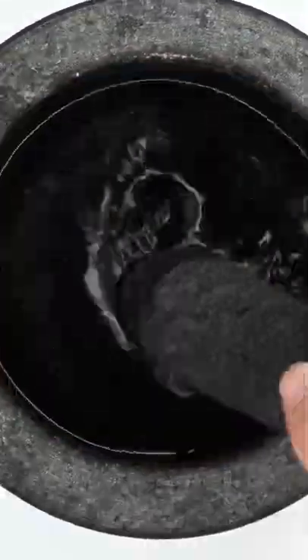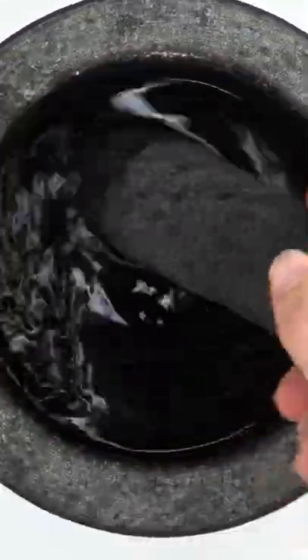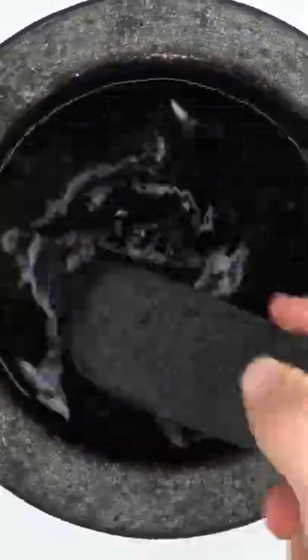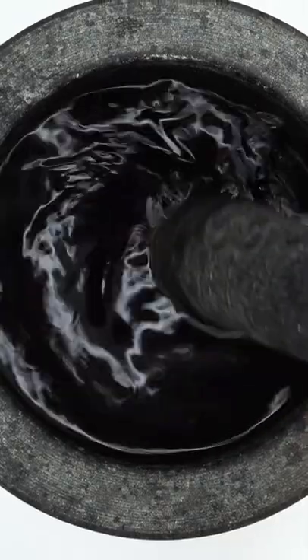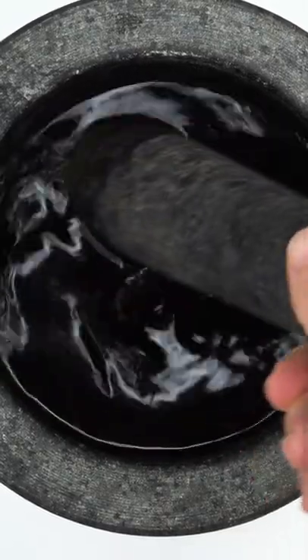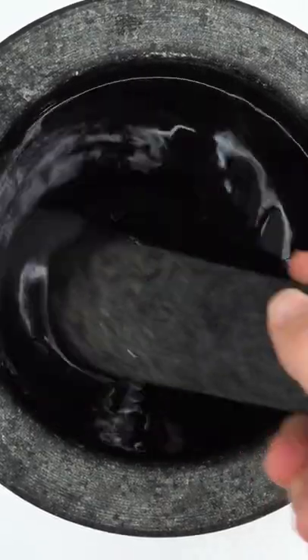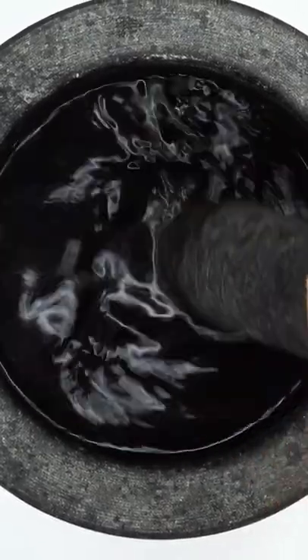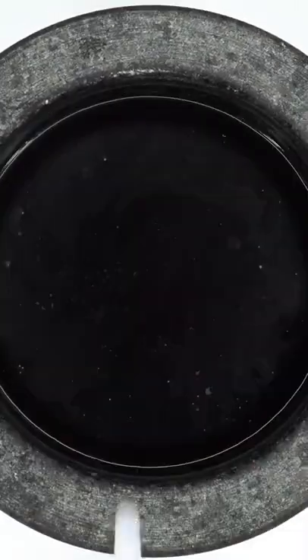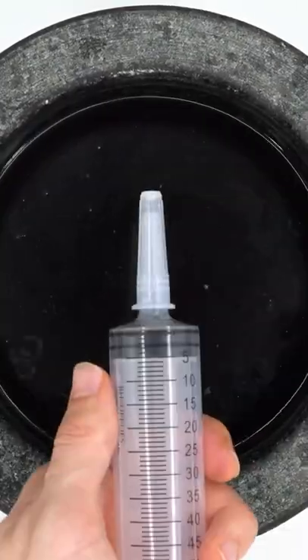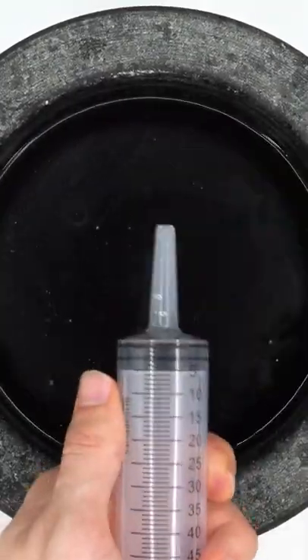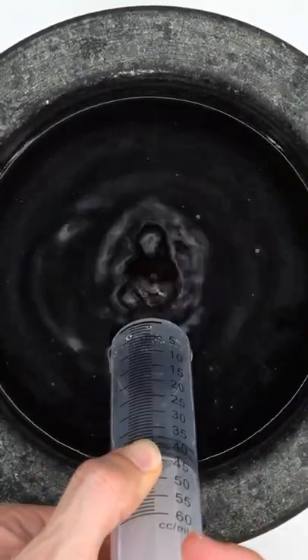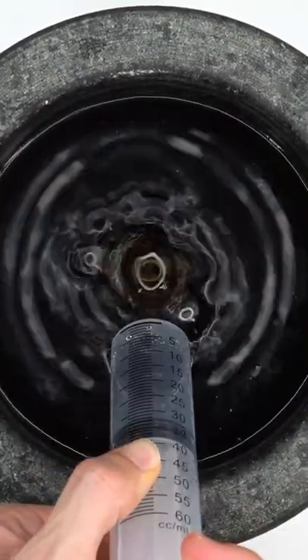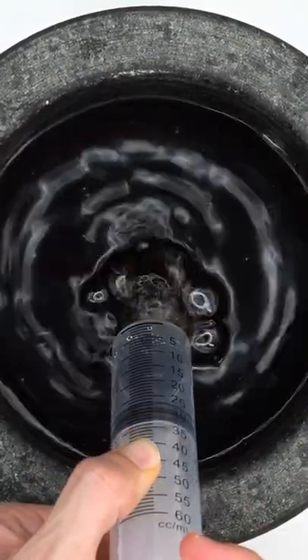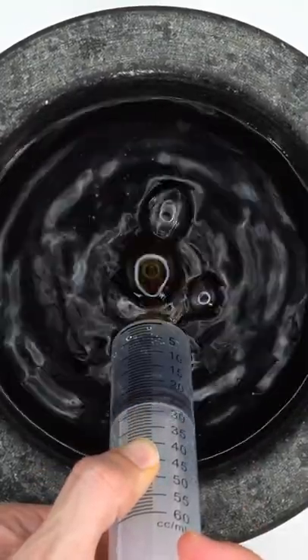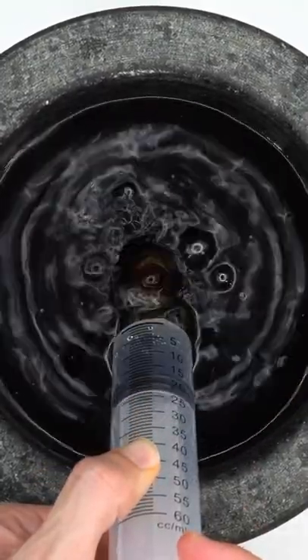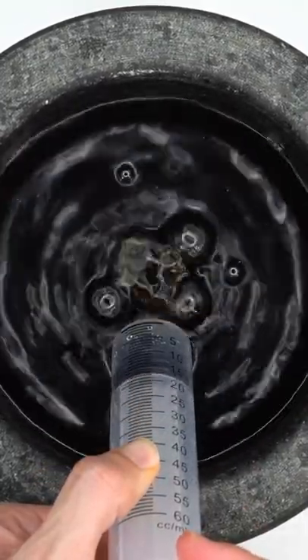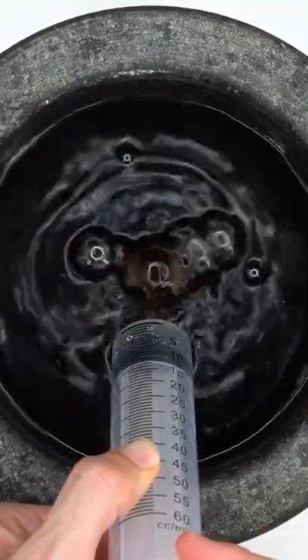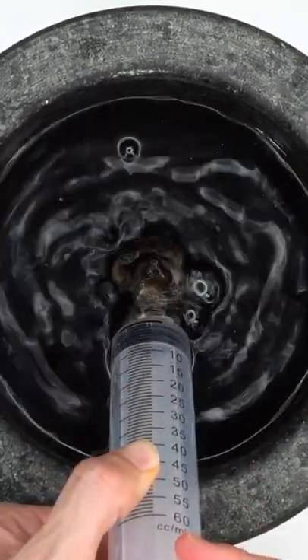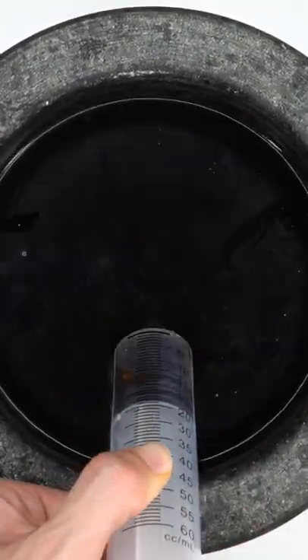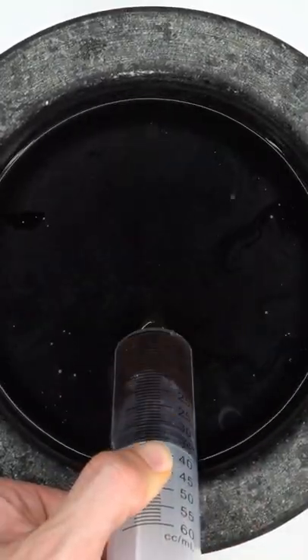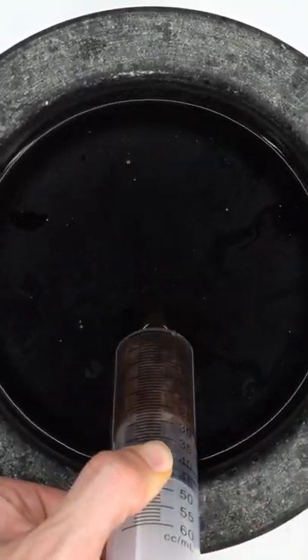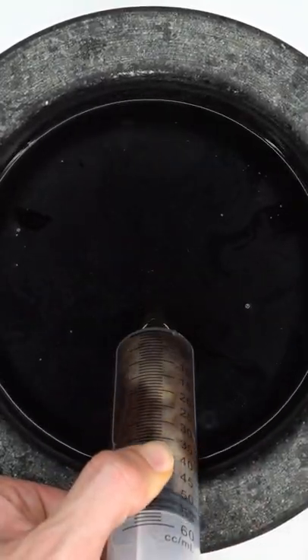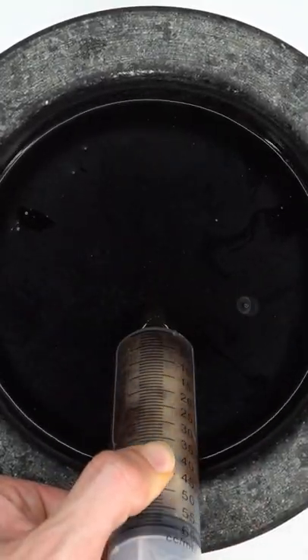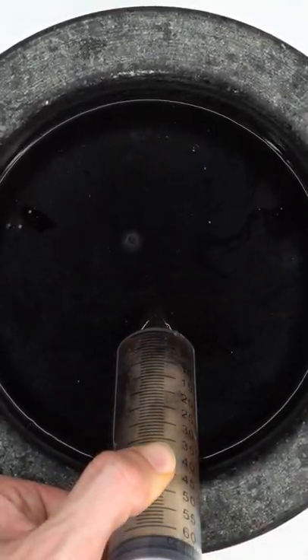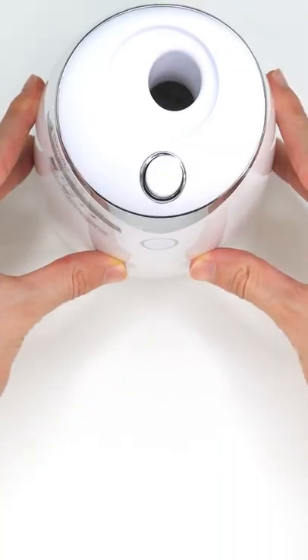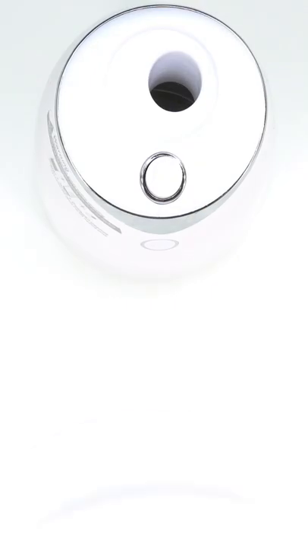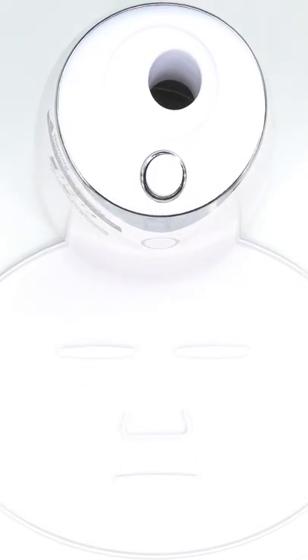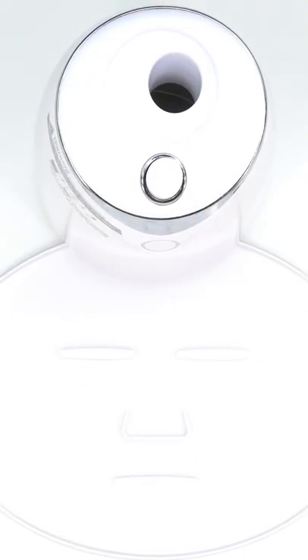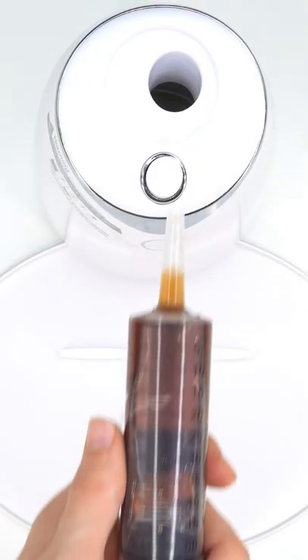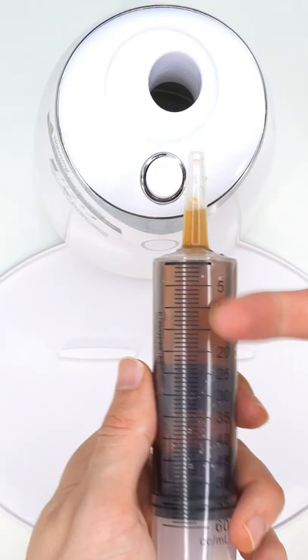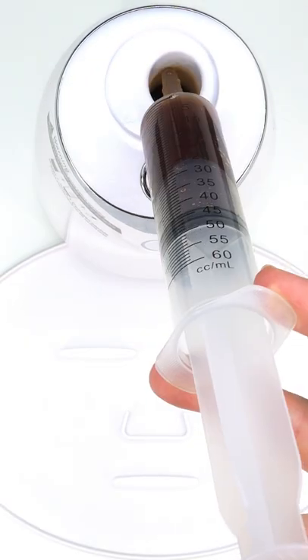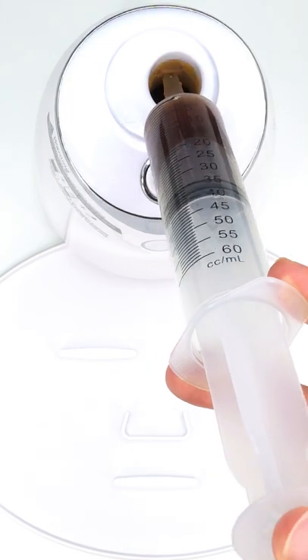Mix, mix, mix. Bubbles. Suck it up. Inject the soda.